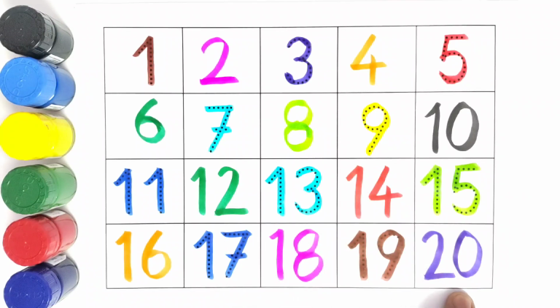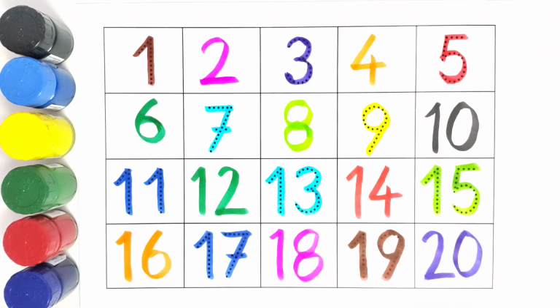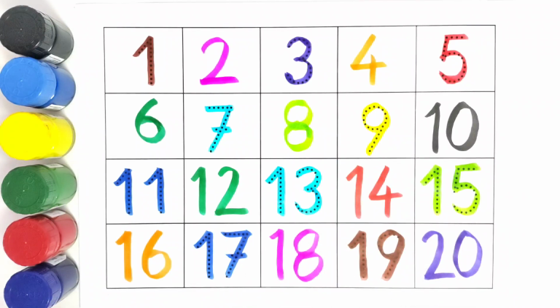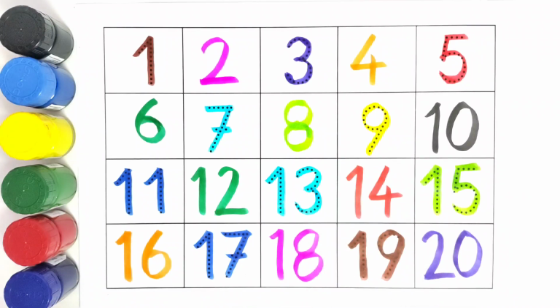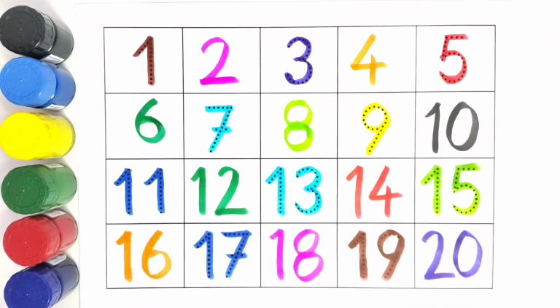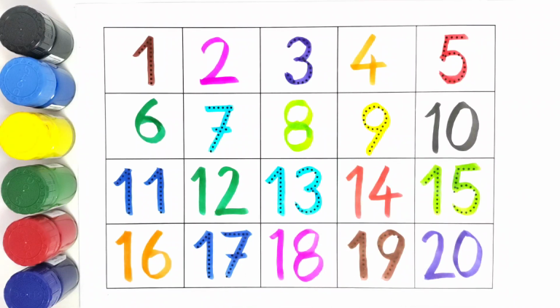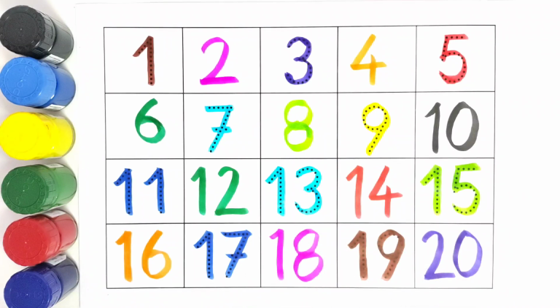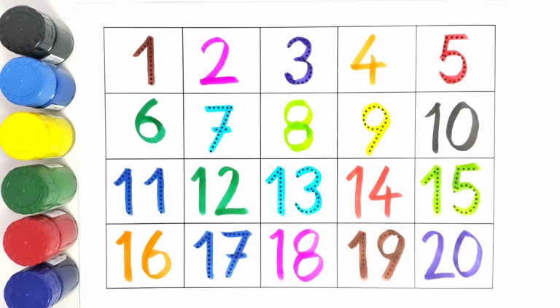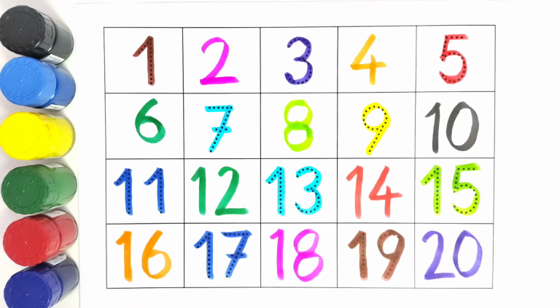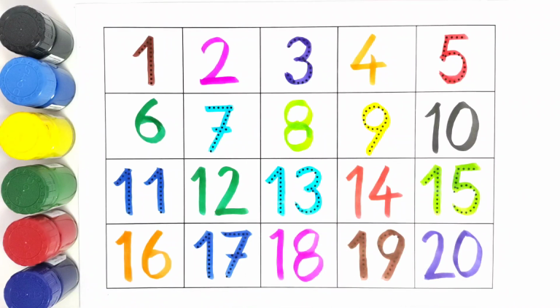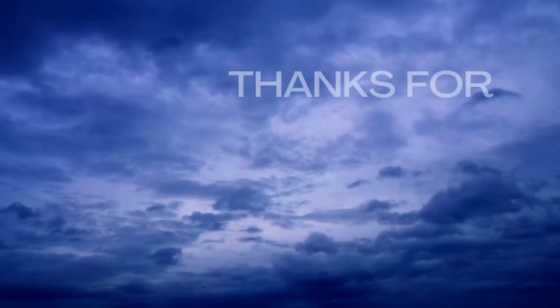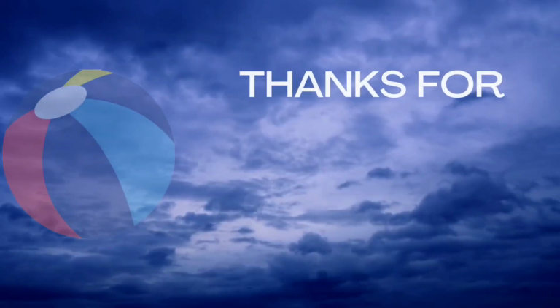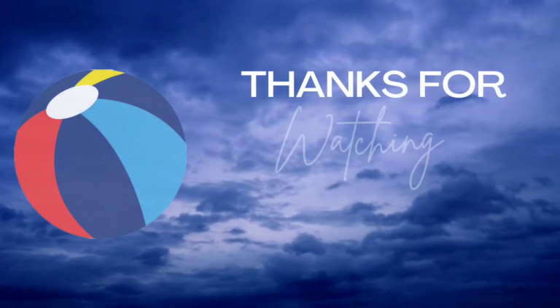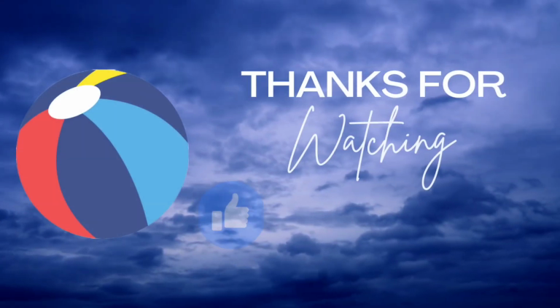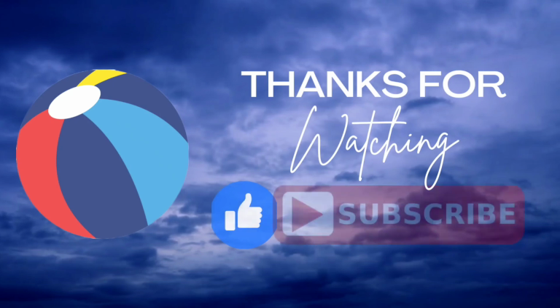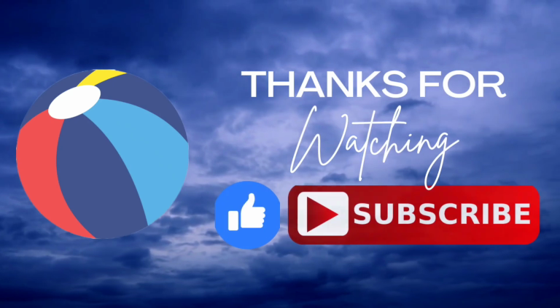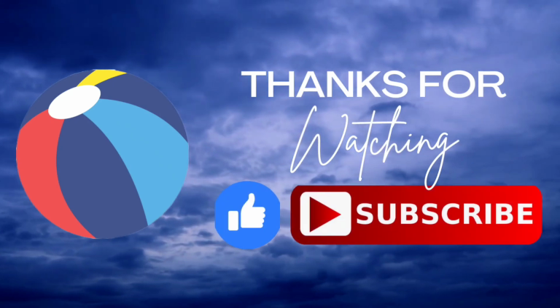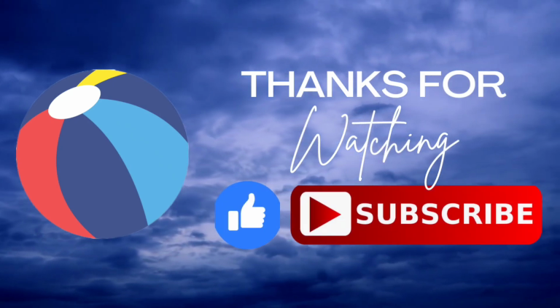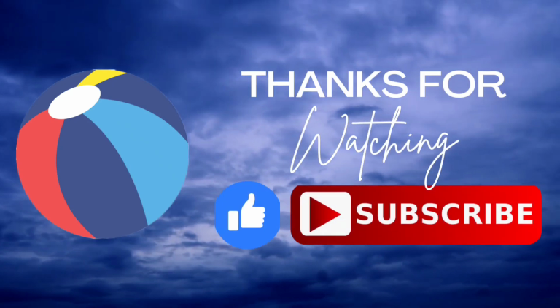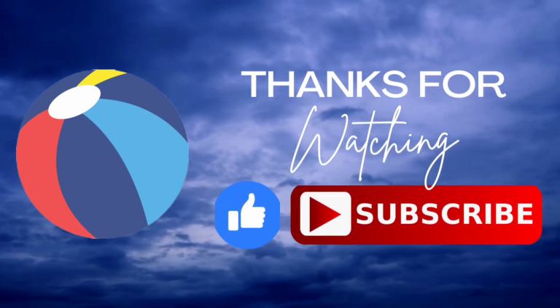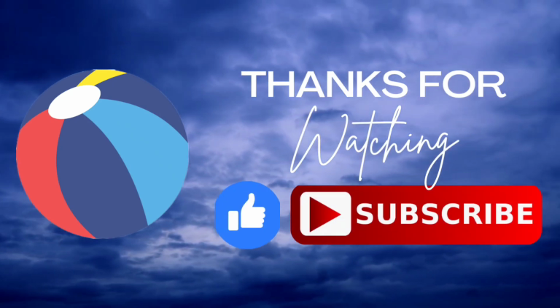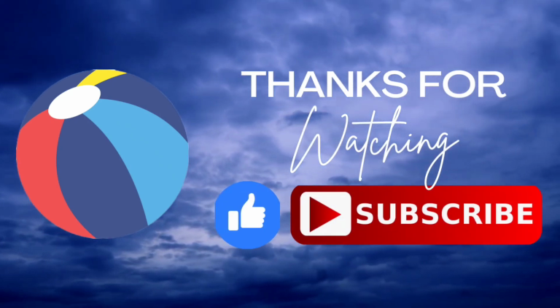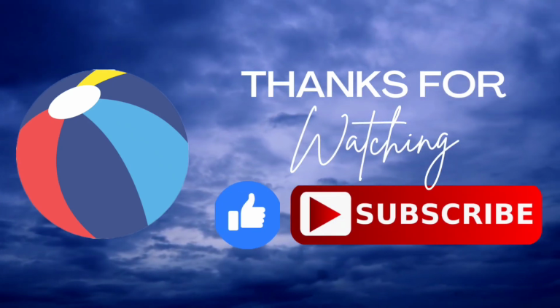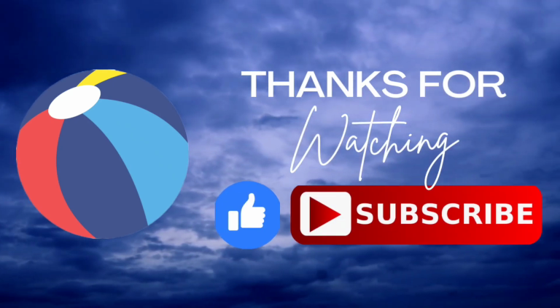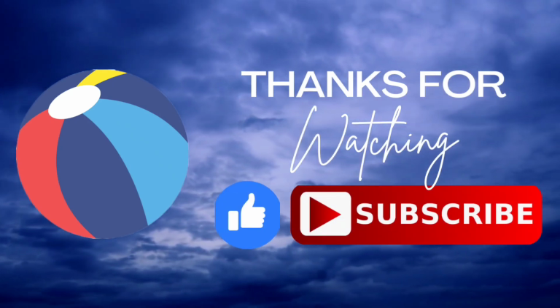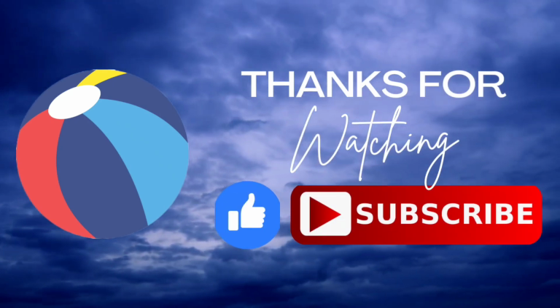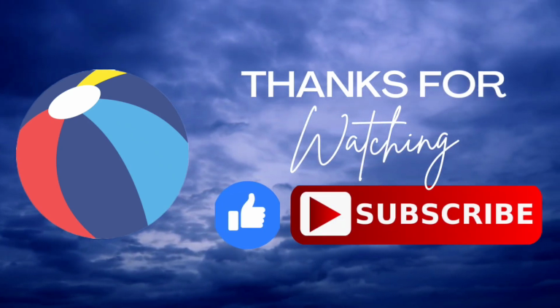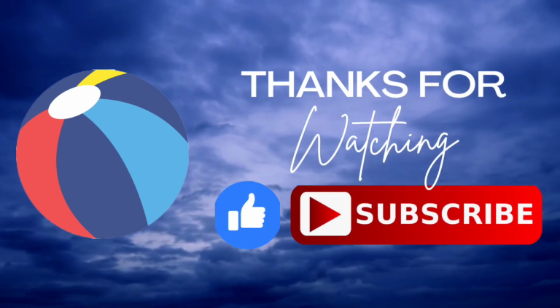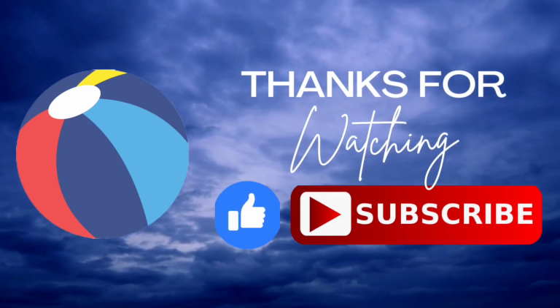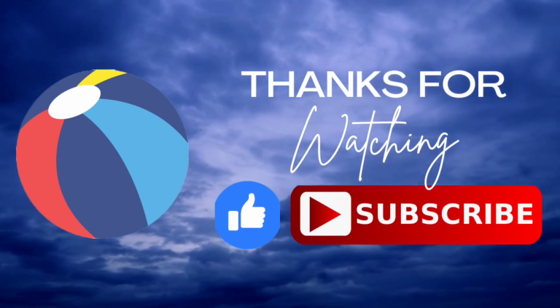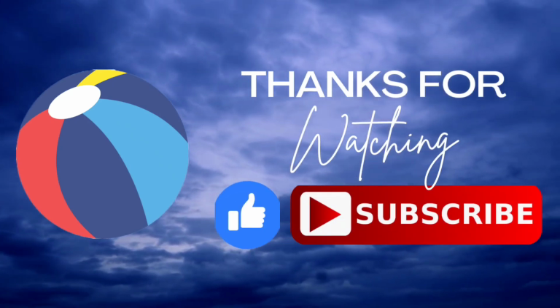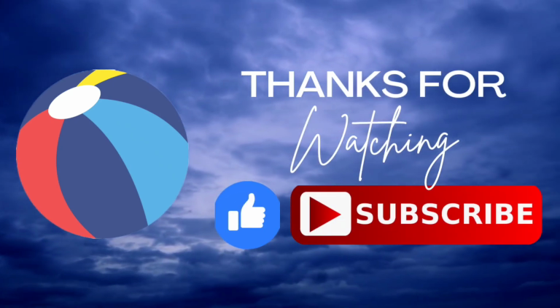Thank you kids for watching and writing this with me. Do like and subscribe. We will meet in the next video. Bye-bye.